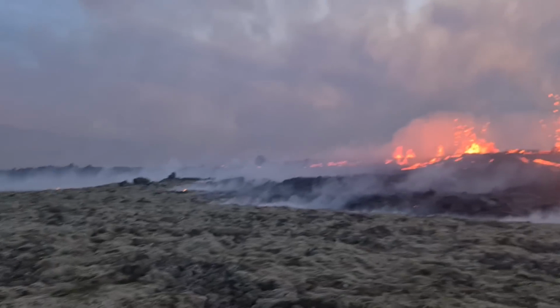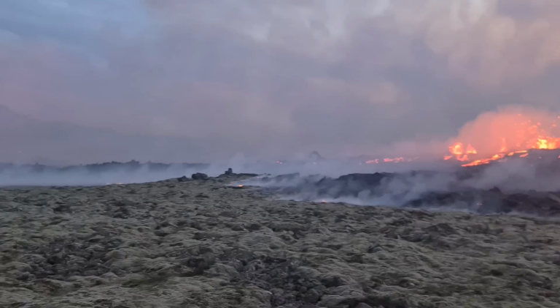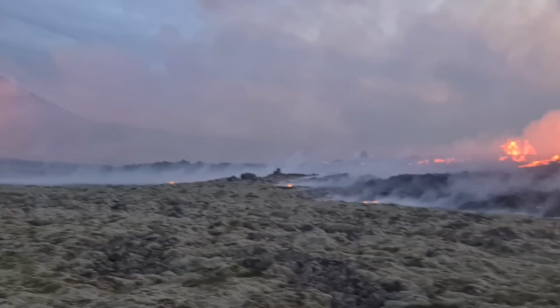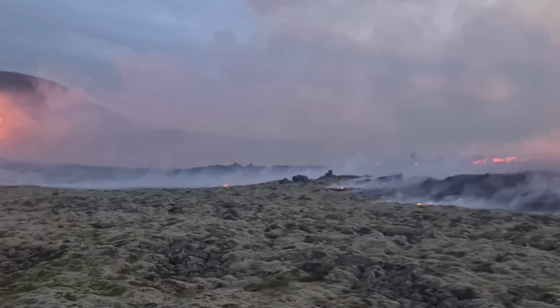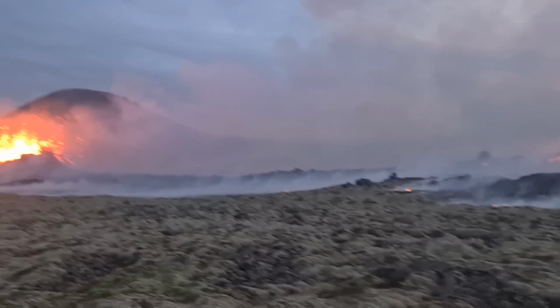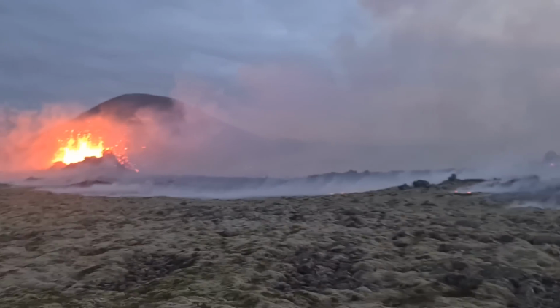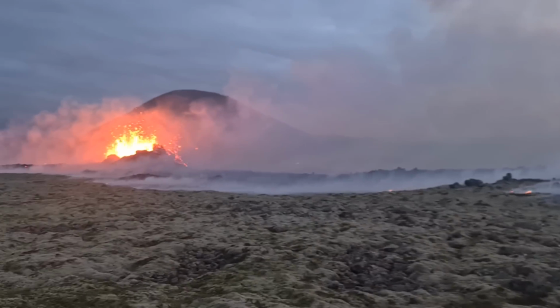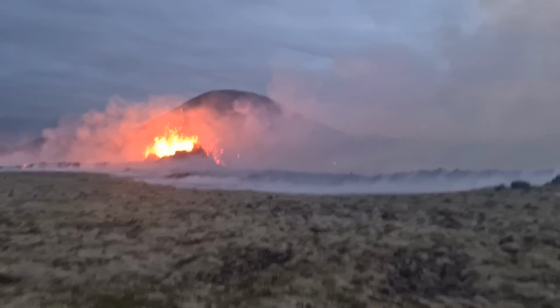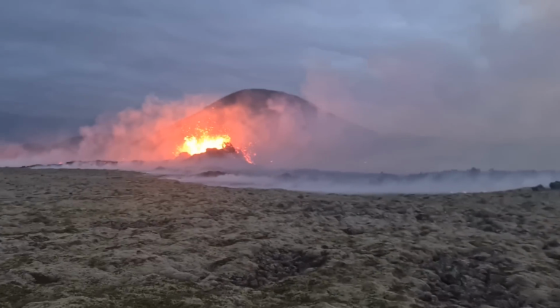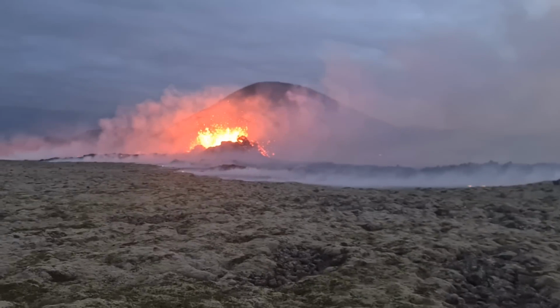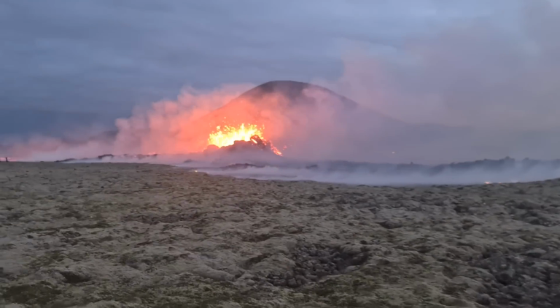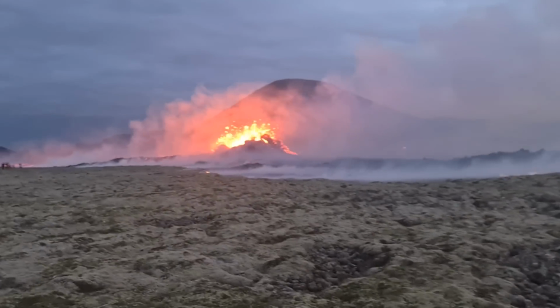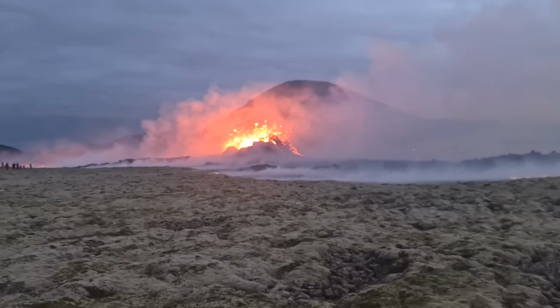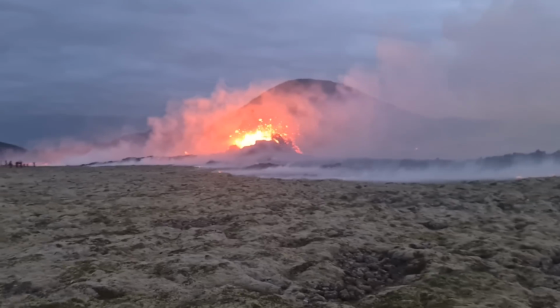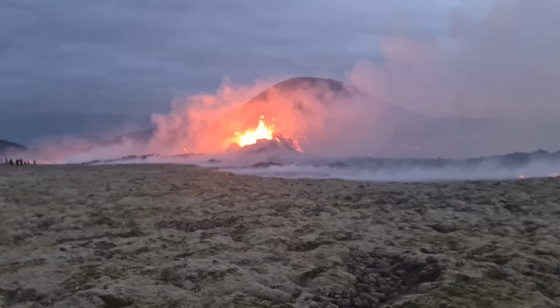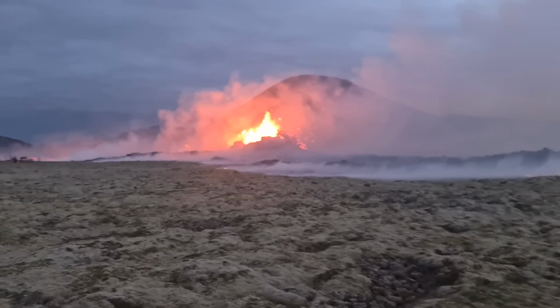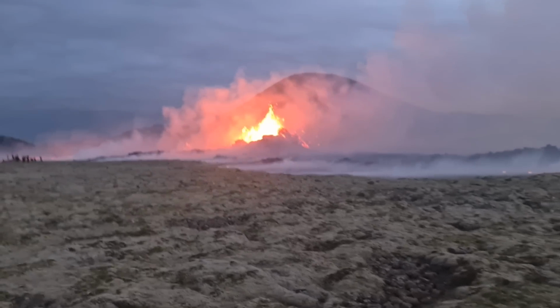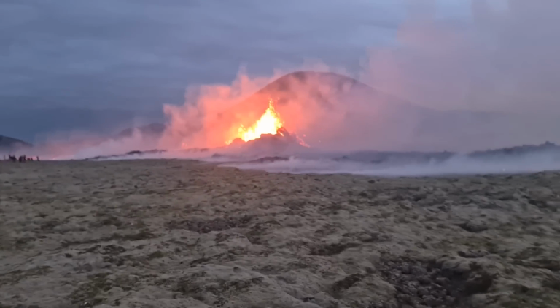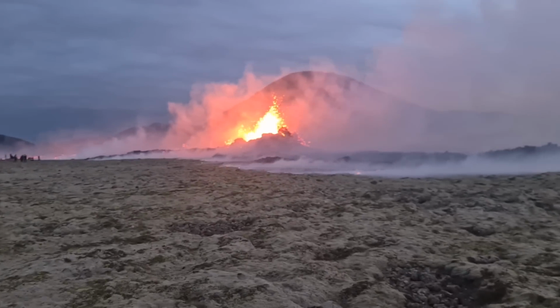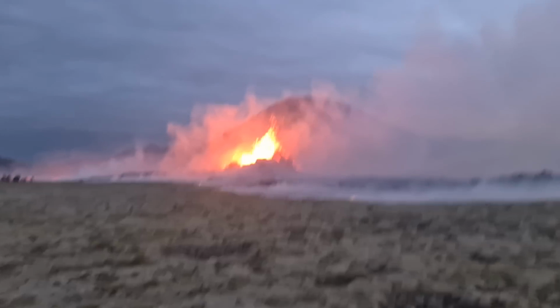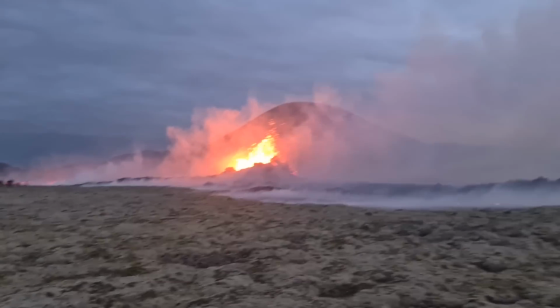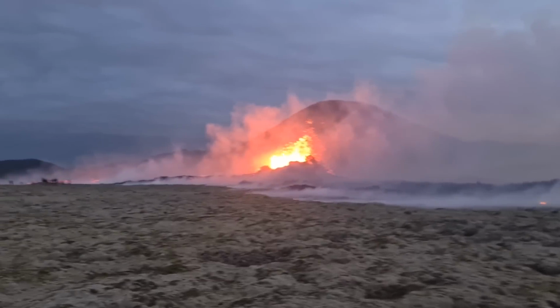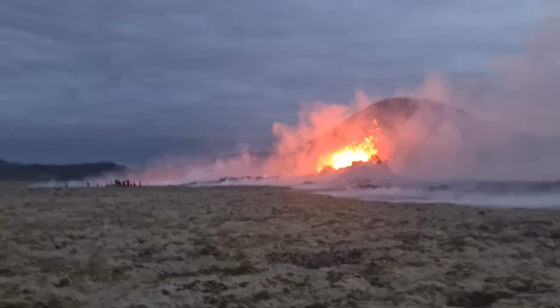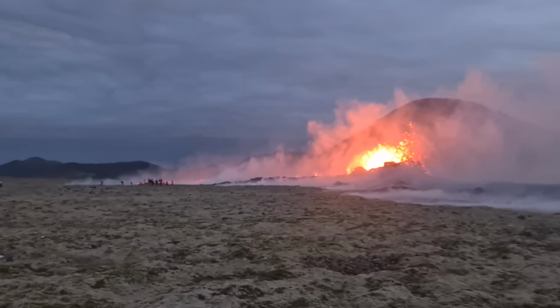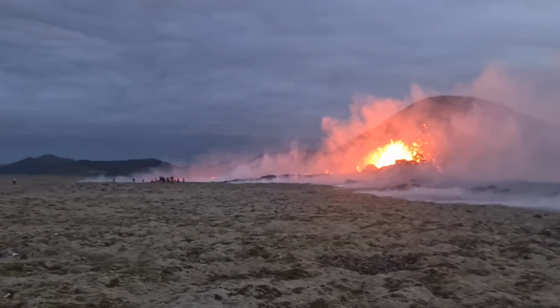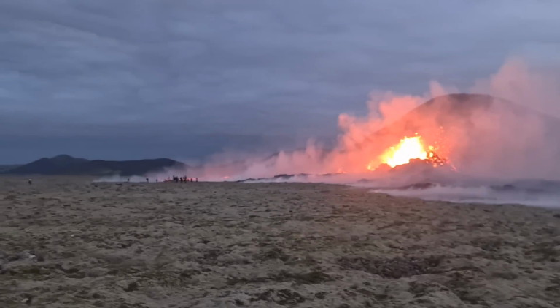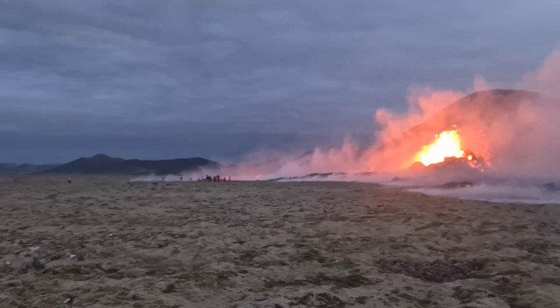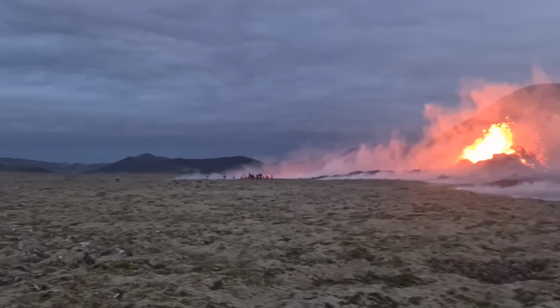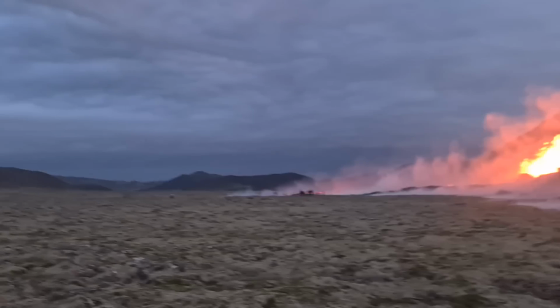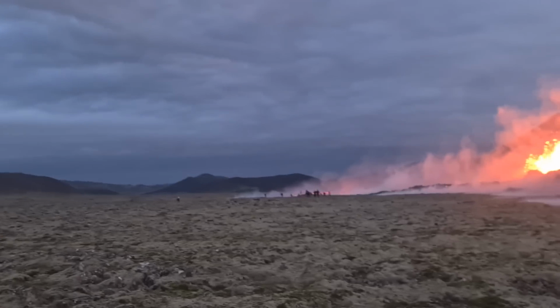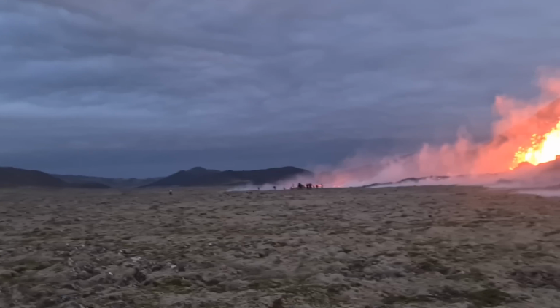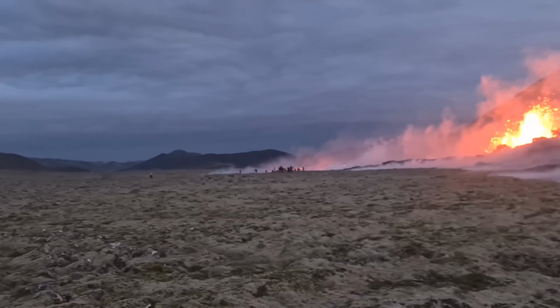We are at the eruption site in Iceland here — the new eruption site. Still many people at midnight.